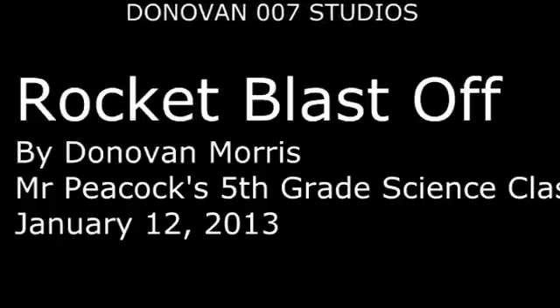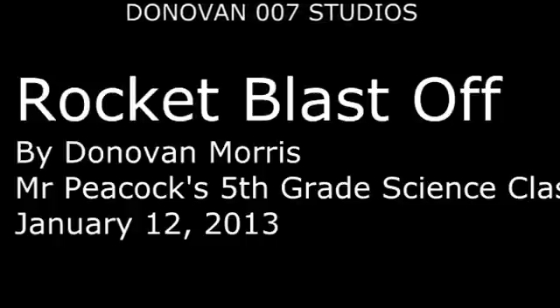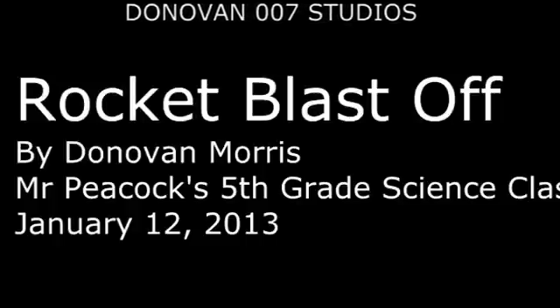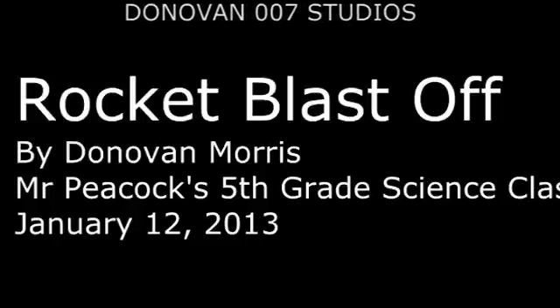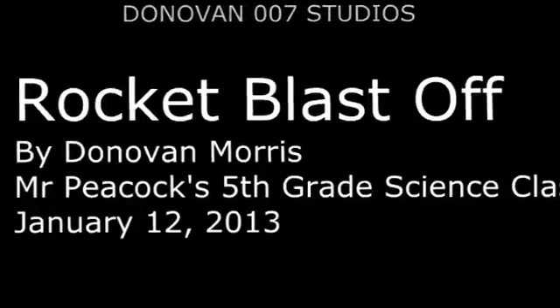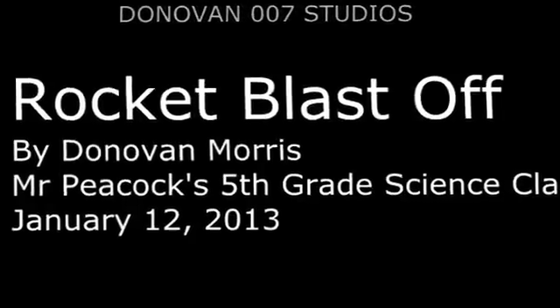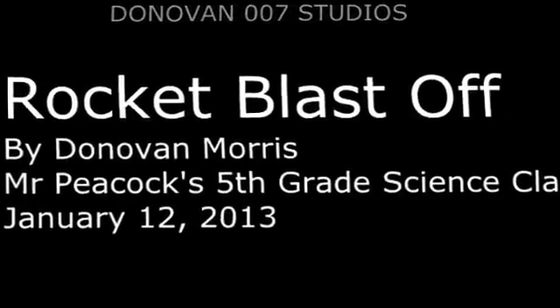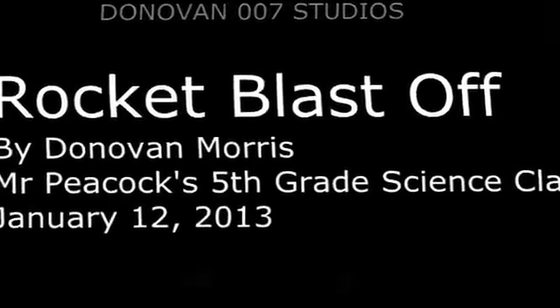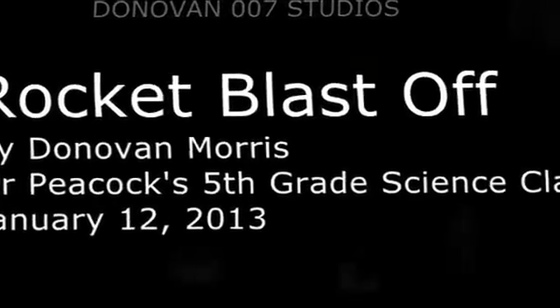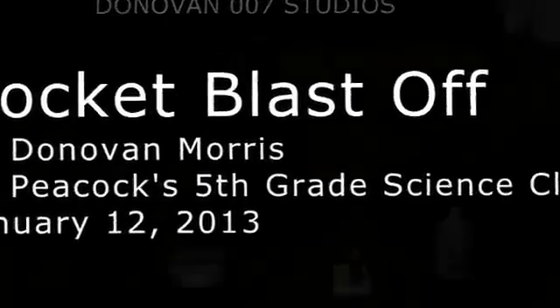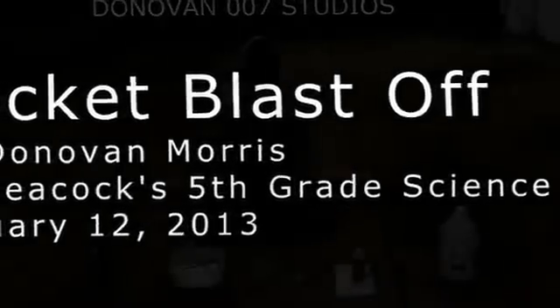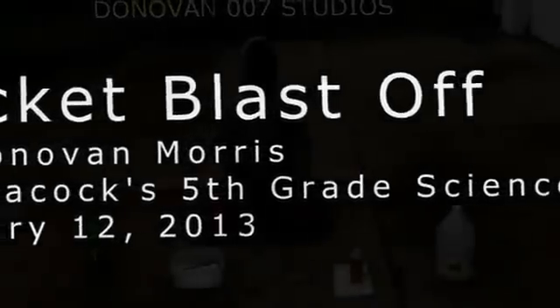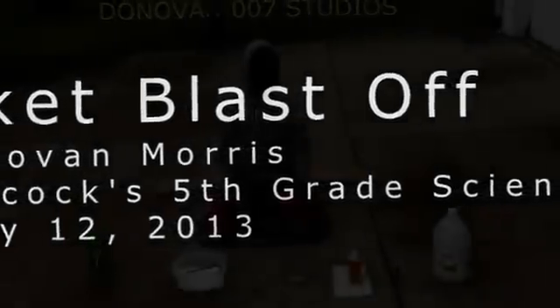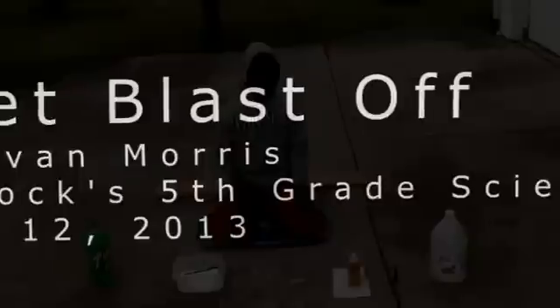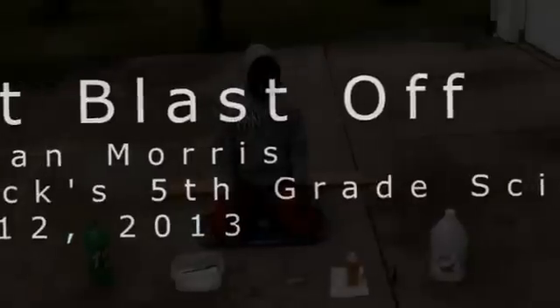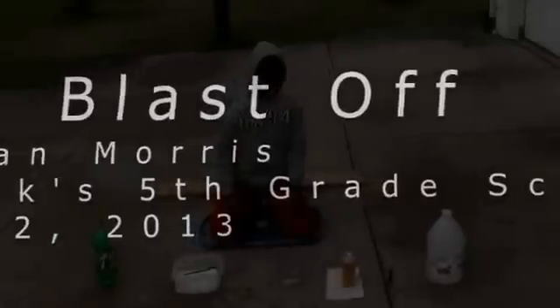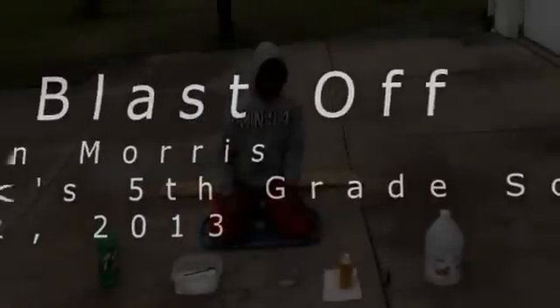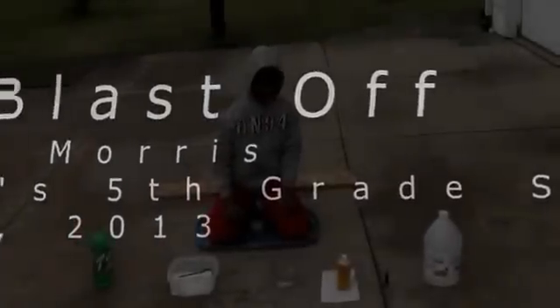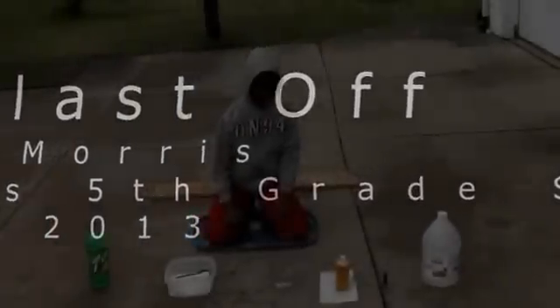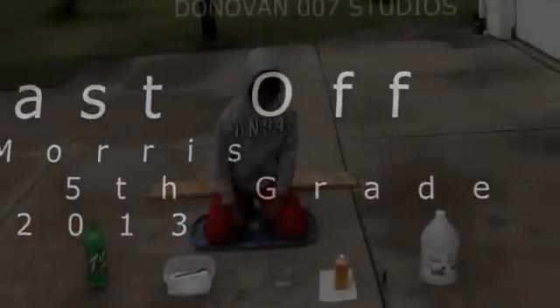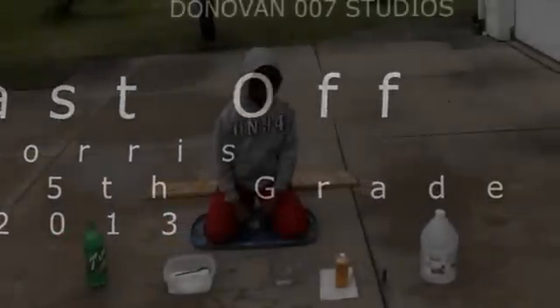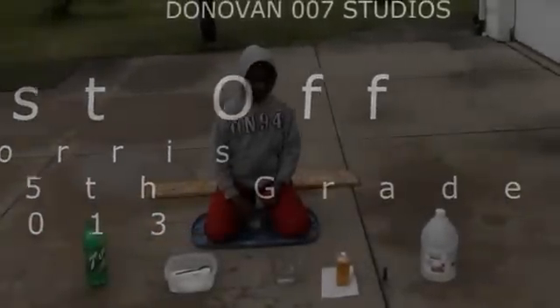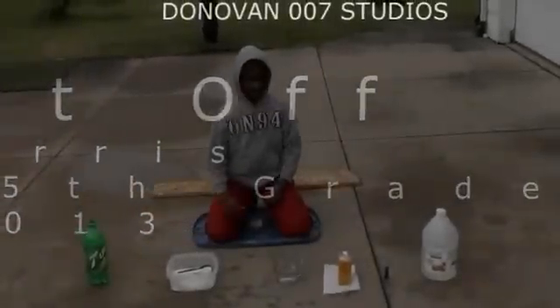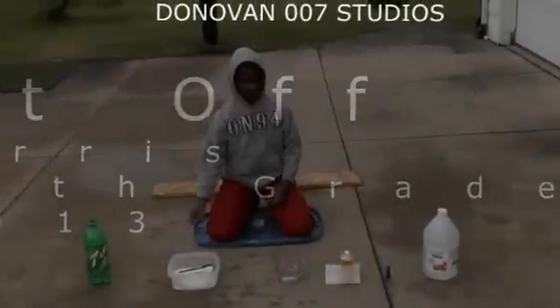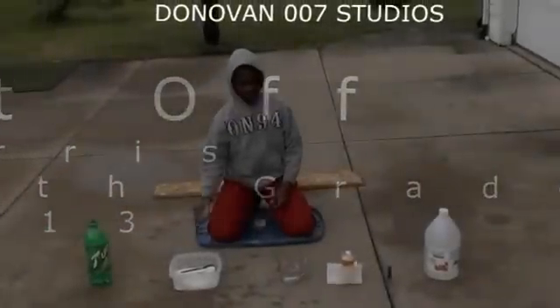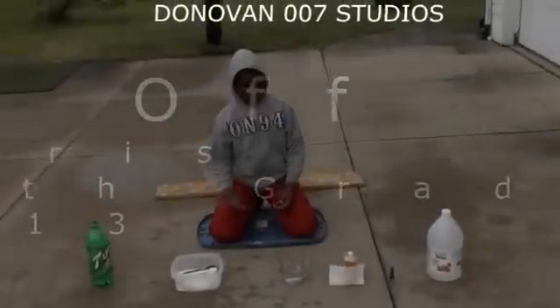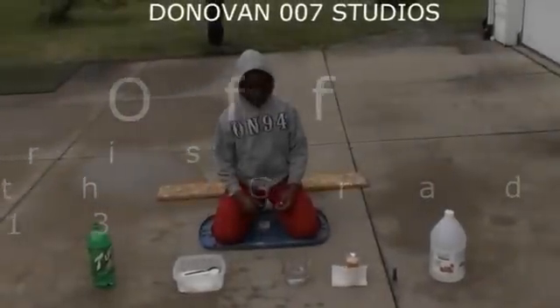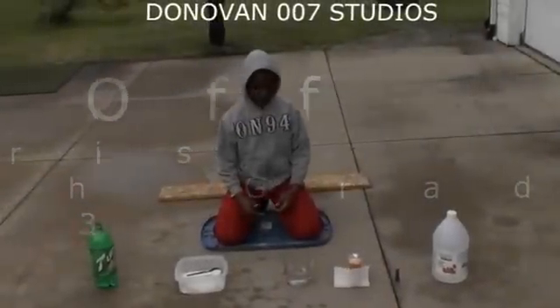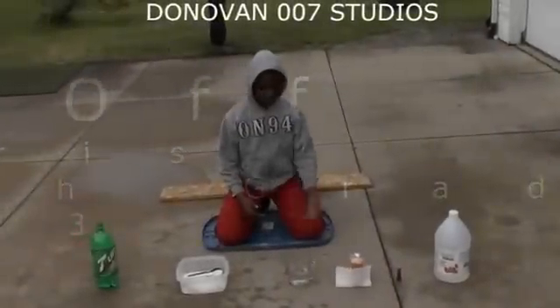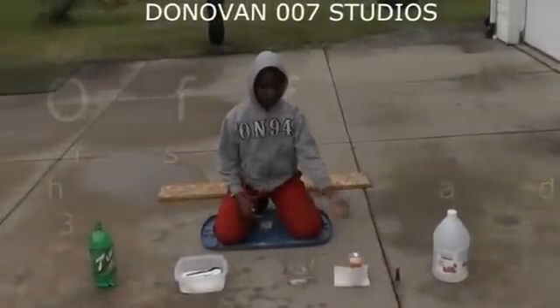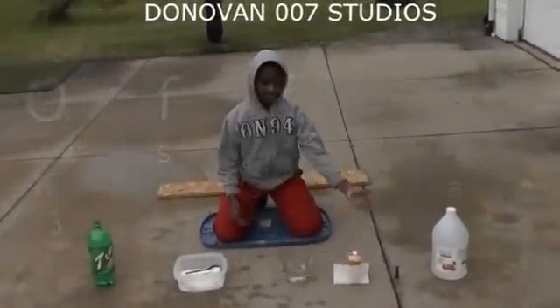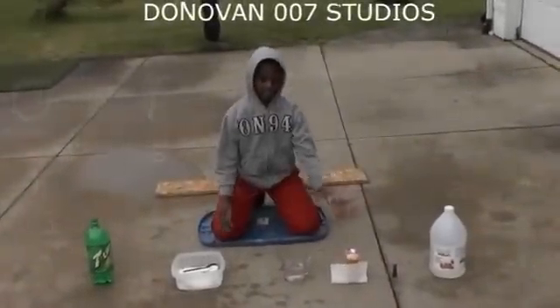Hi, my name is Donovan and today I am making a model rock, as you can see.